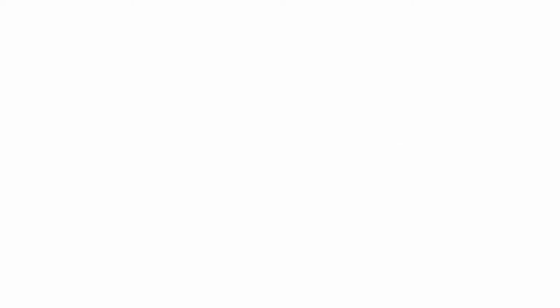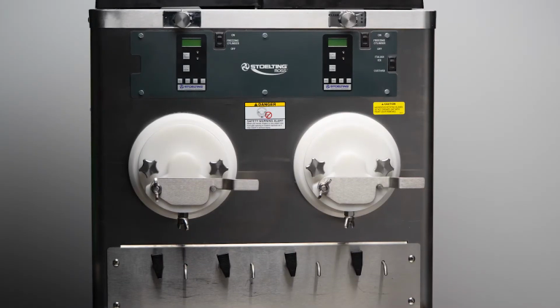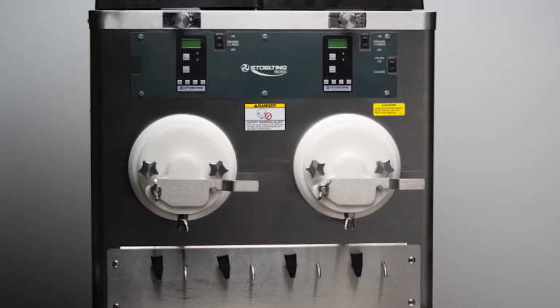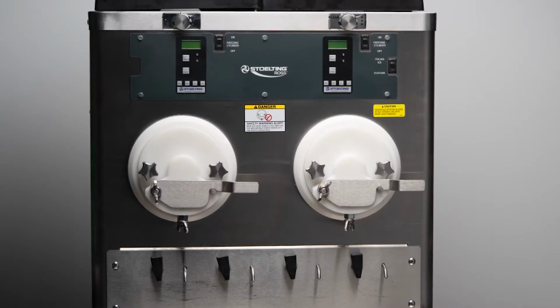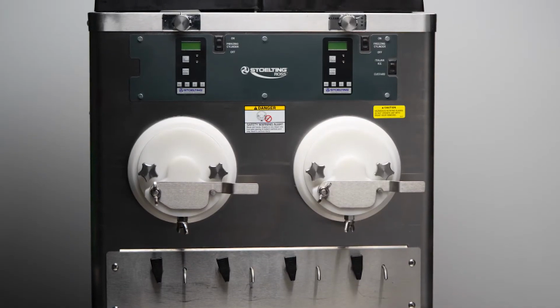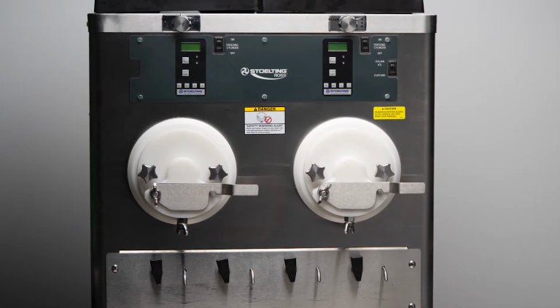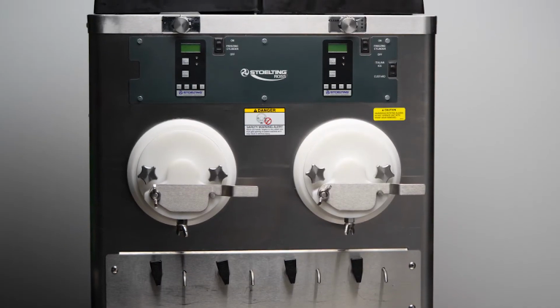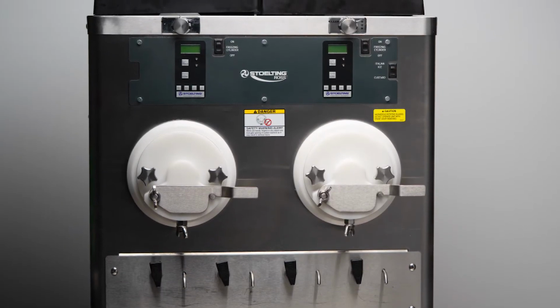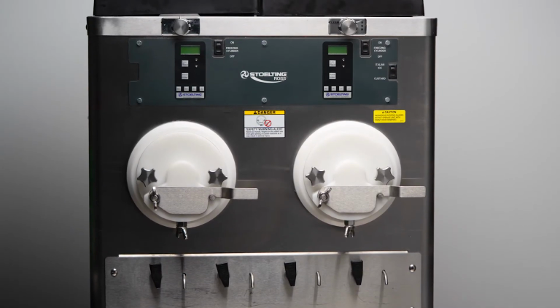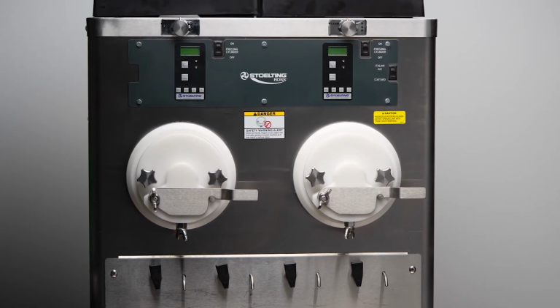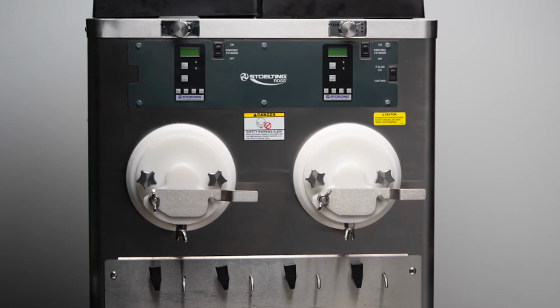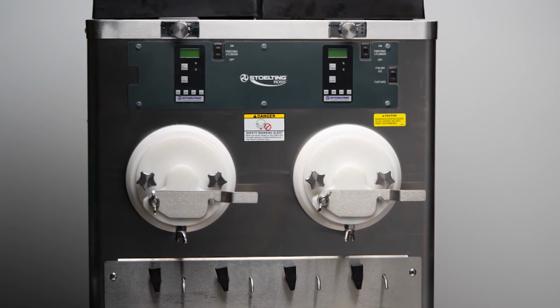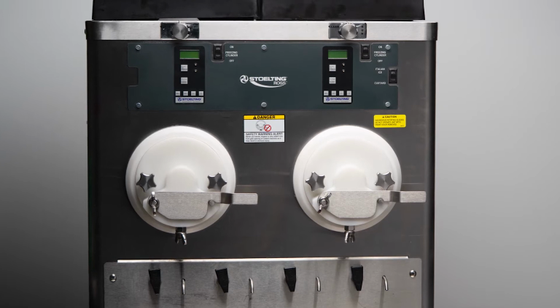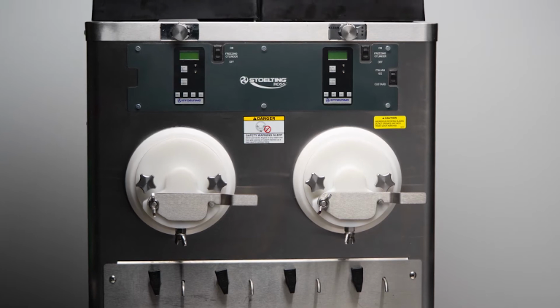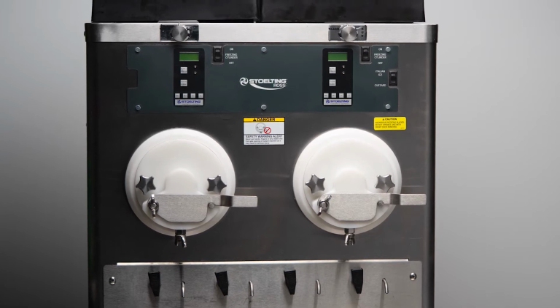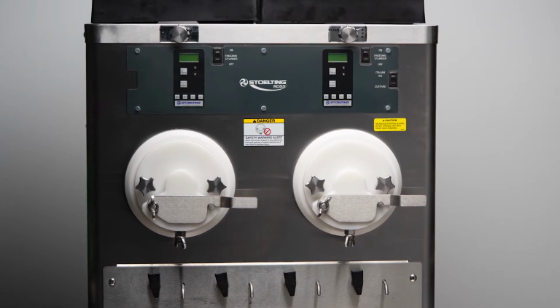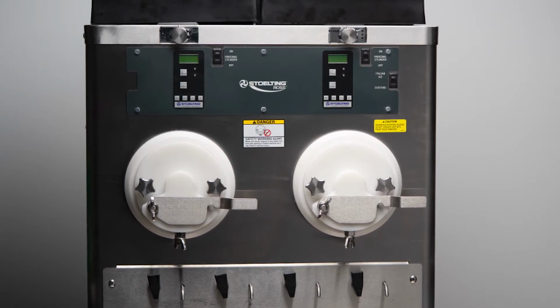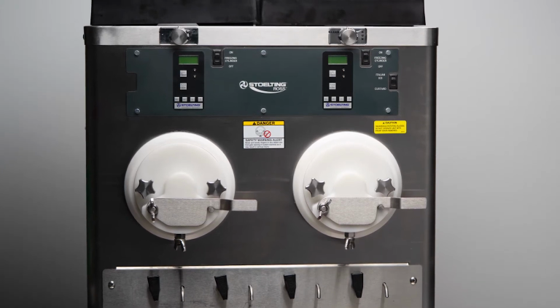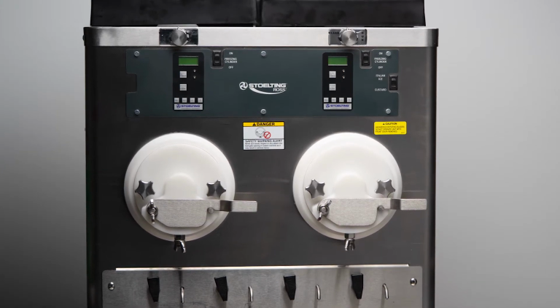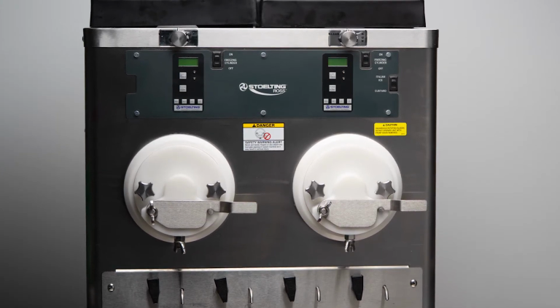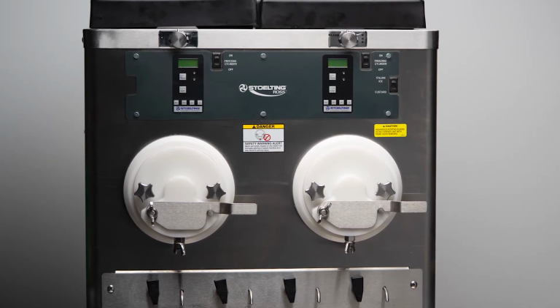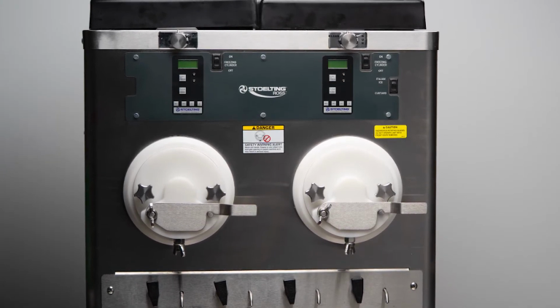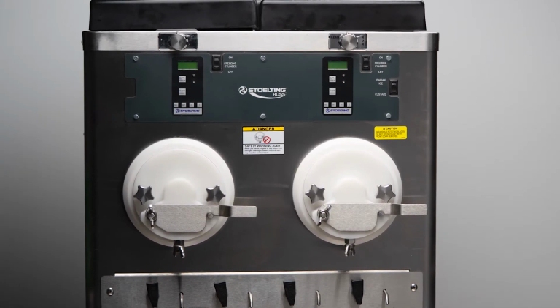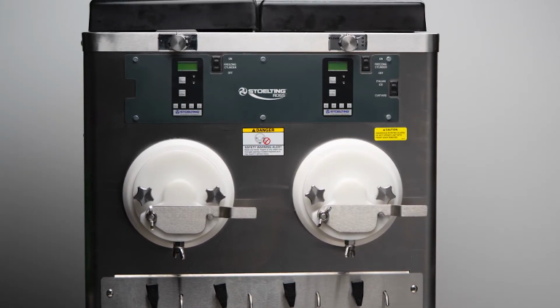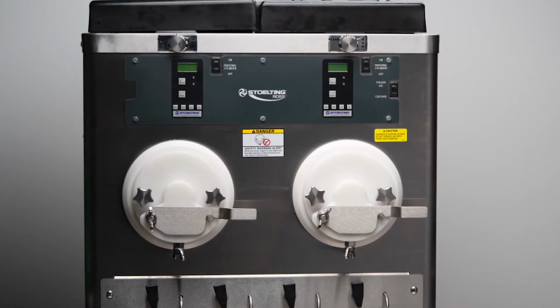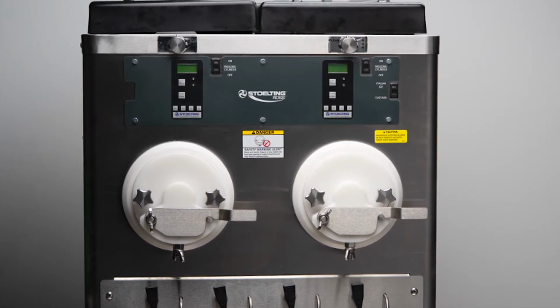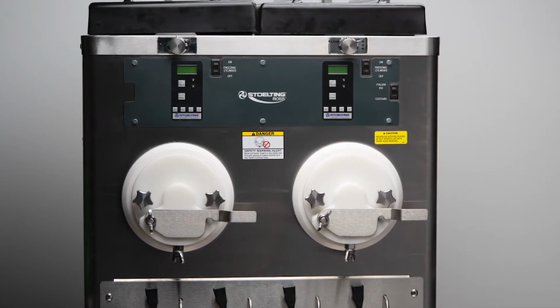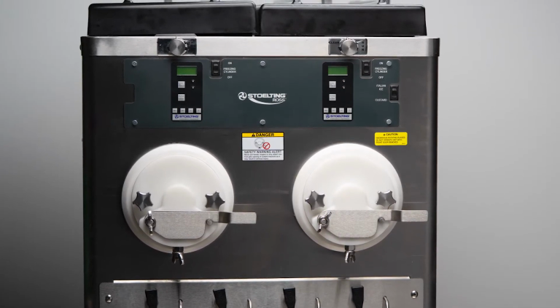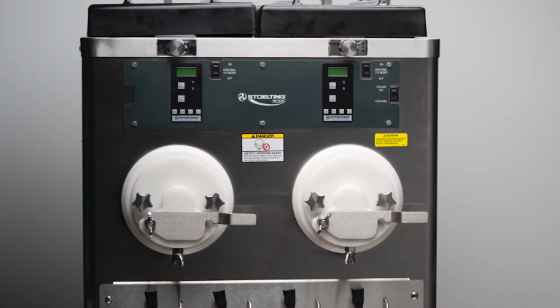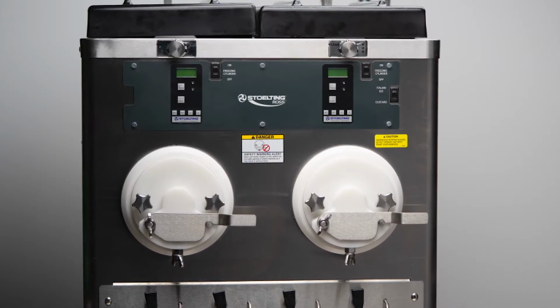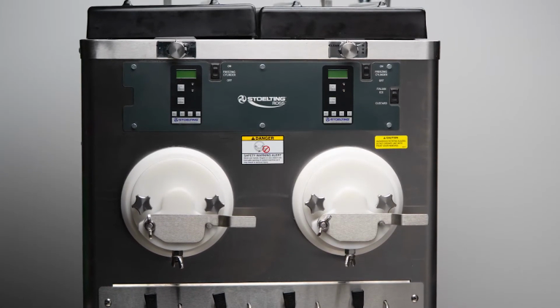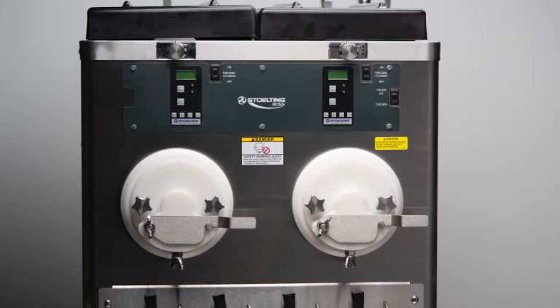This instructional video covers the recommended procedures for sanitizing your Model M202 Frozen Custard Machine.